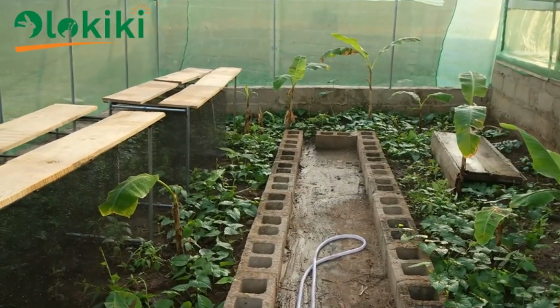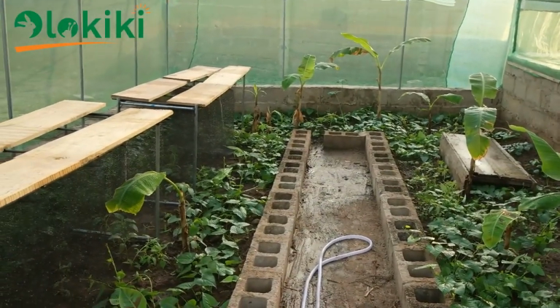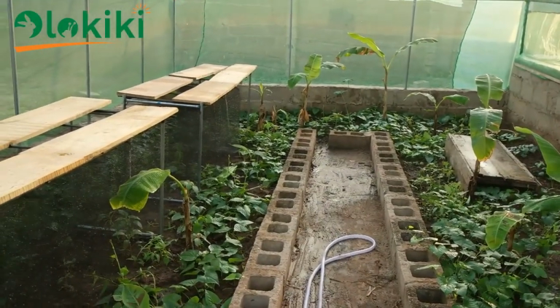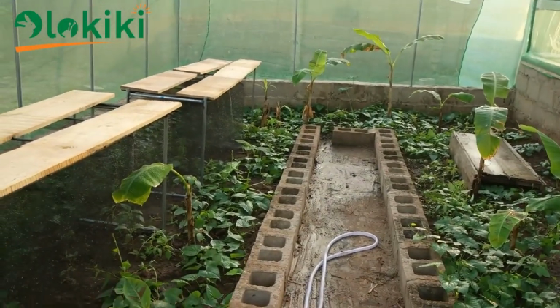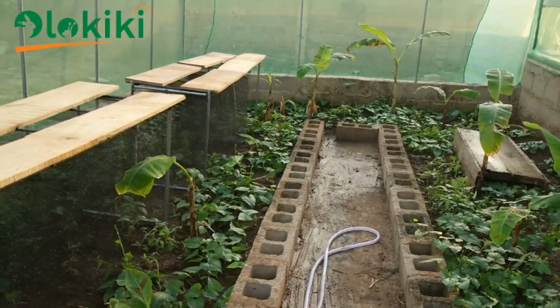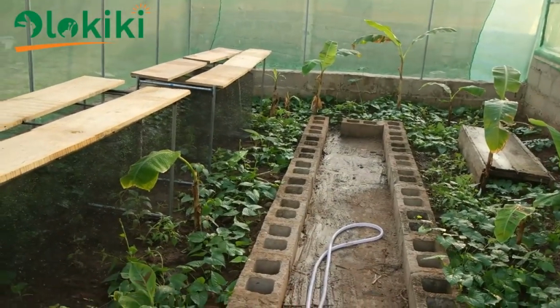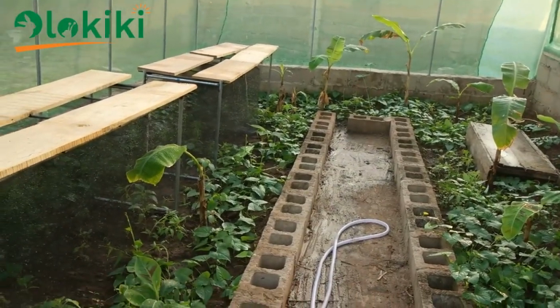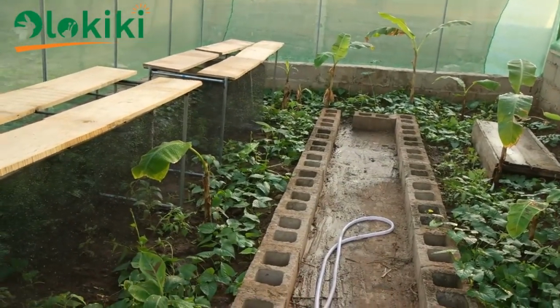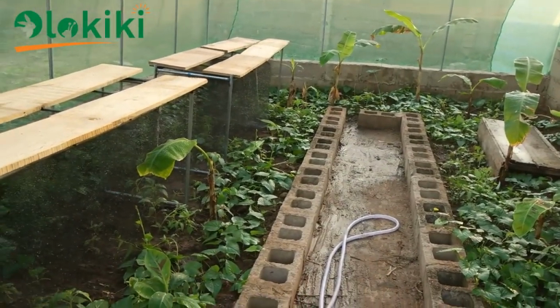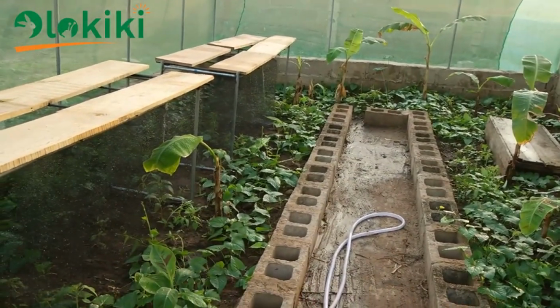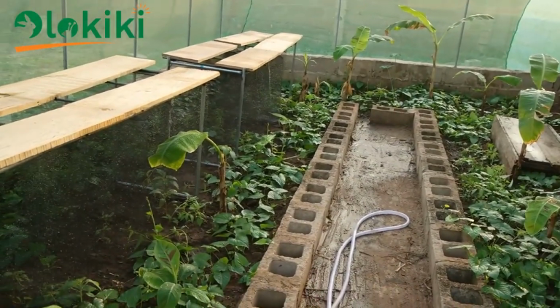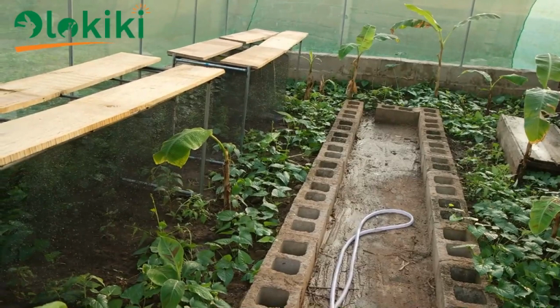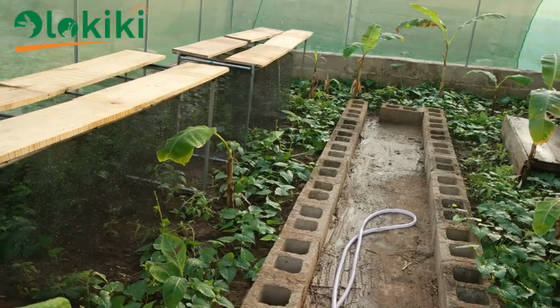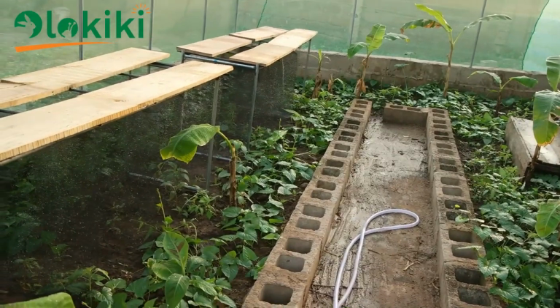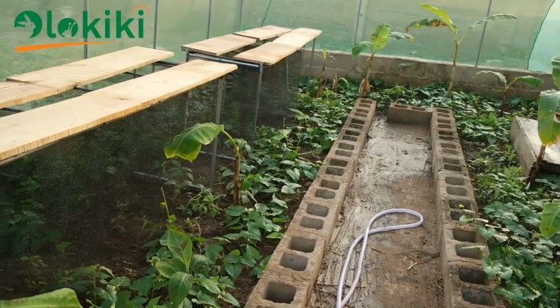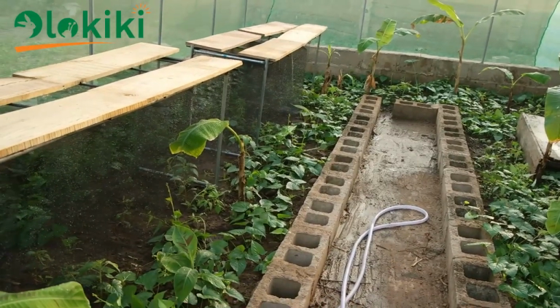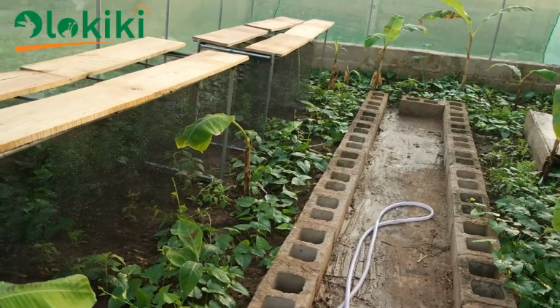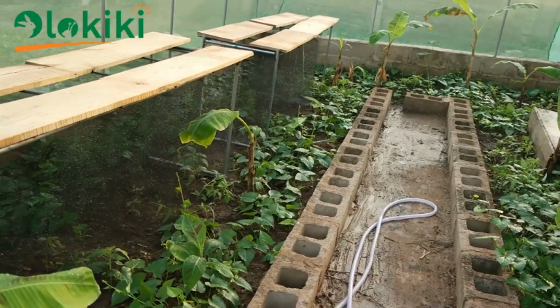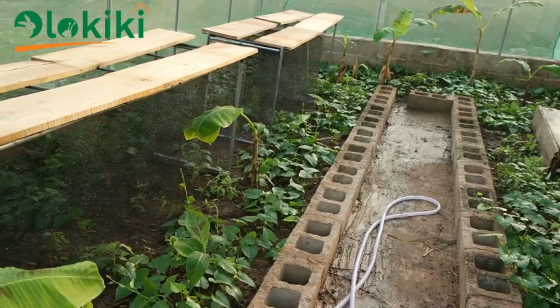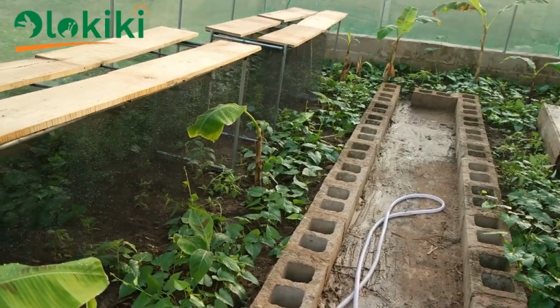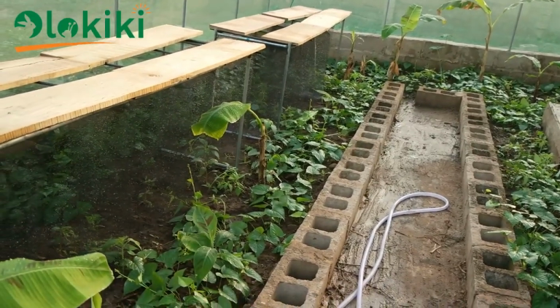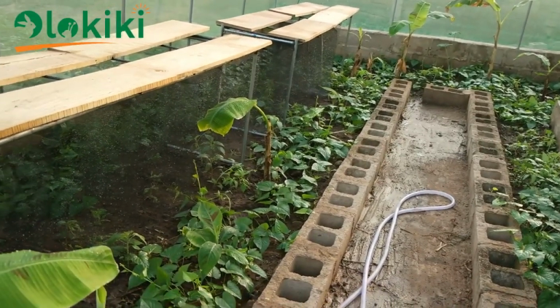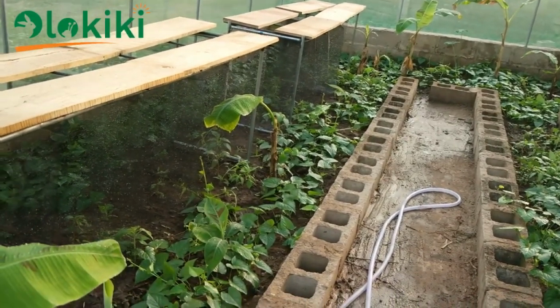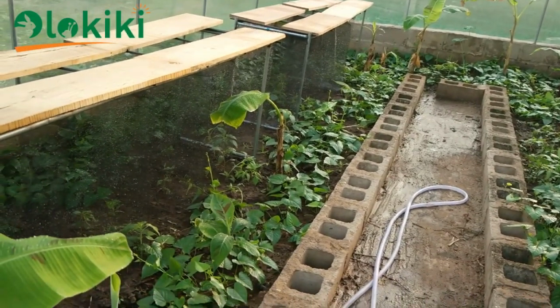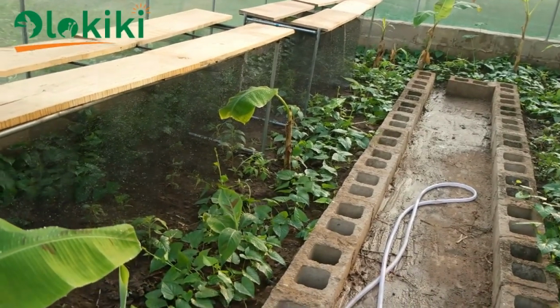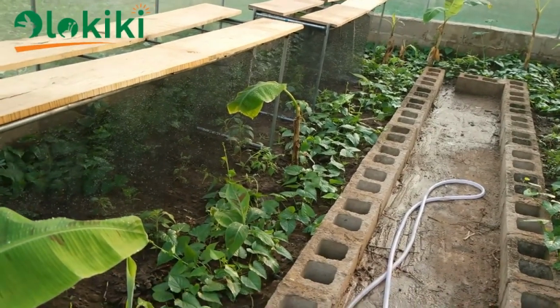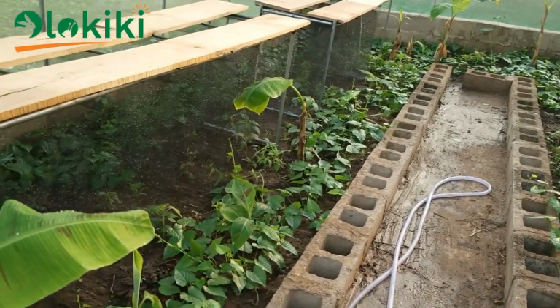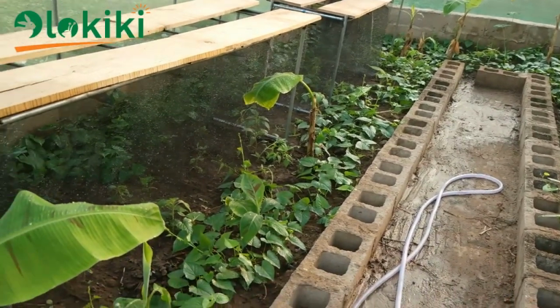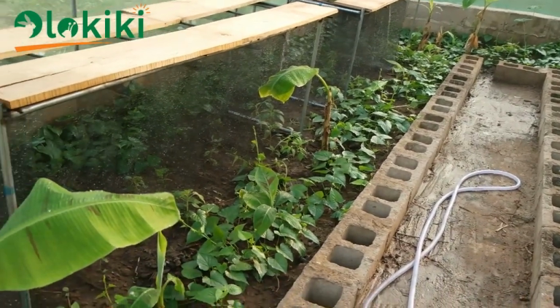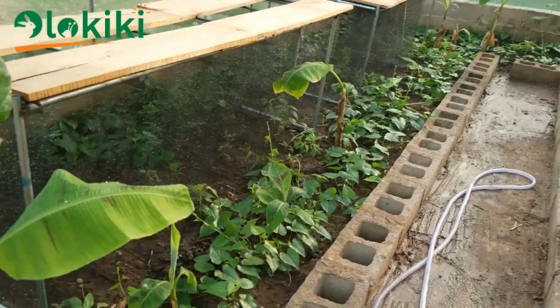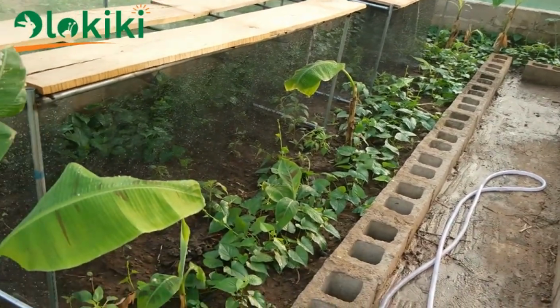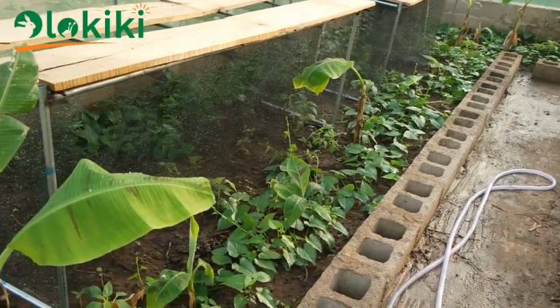This is what the greenhouse looks like after two weeks of establishing the vegetation. To understand this, we have to go back to the beginning.